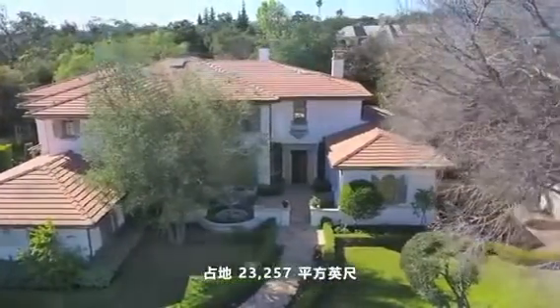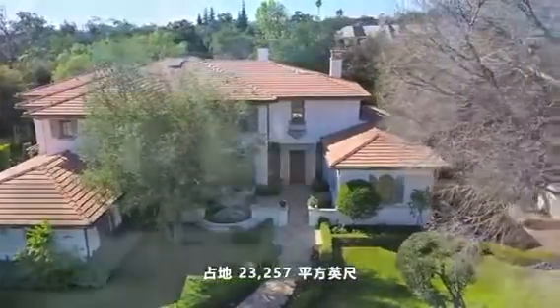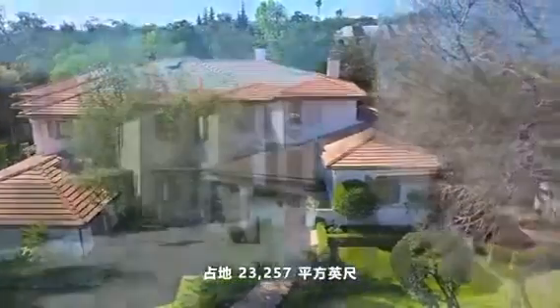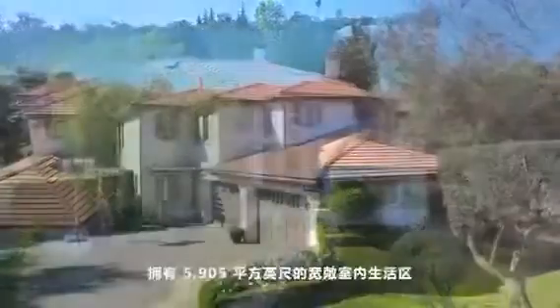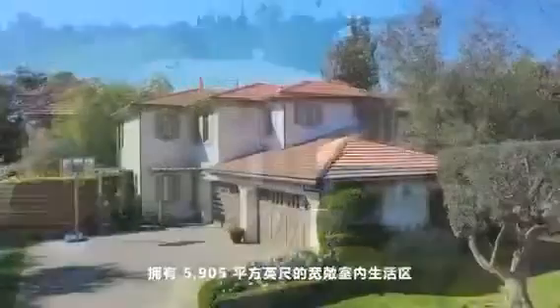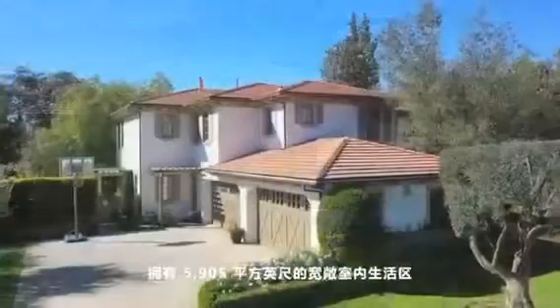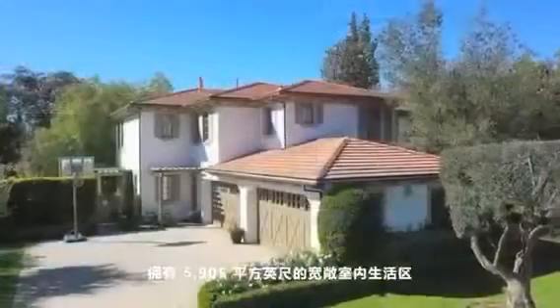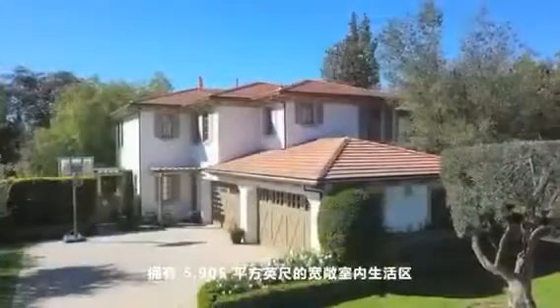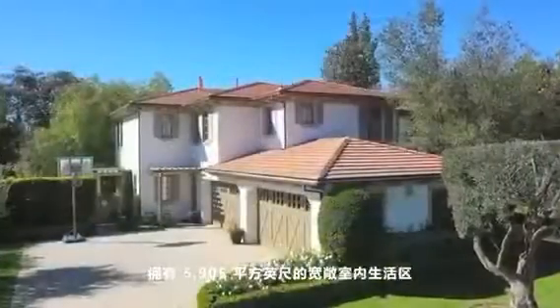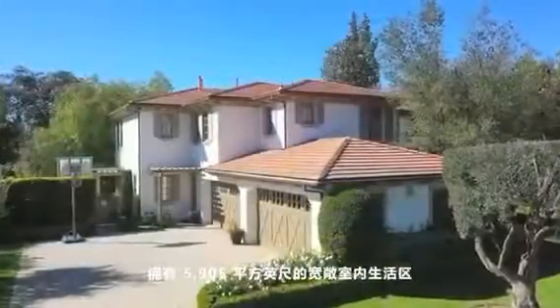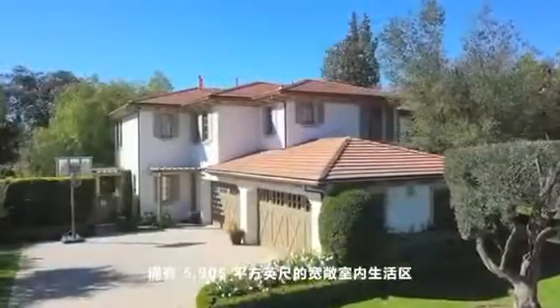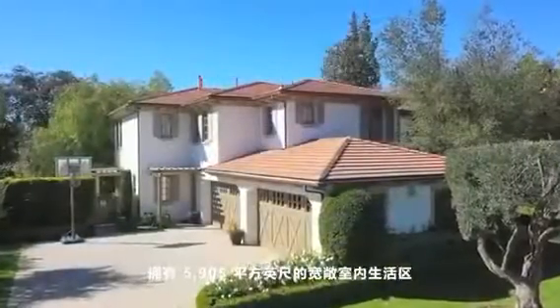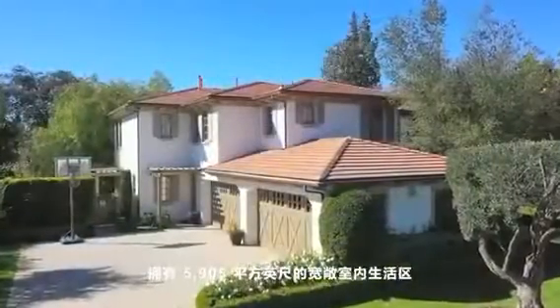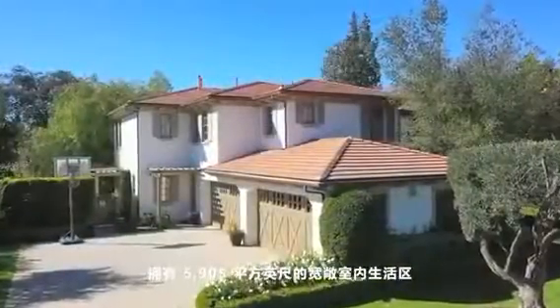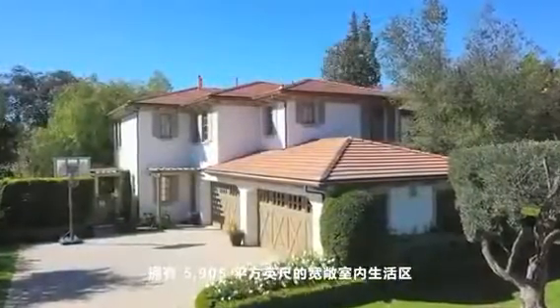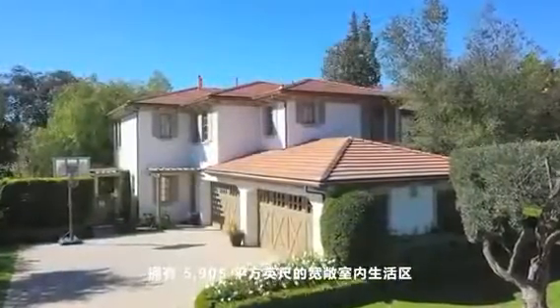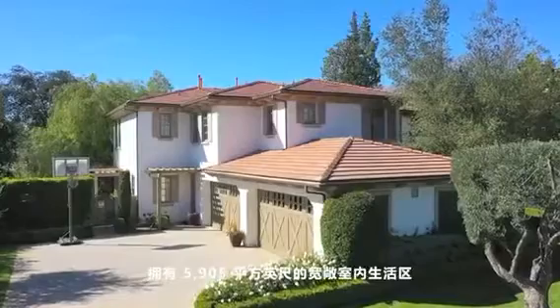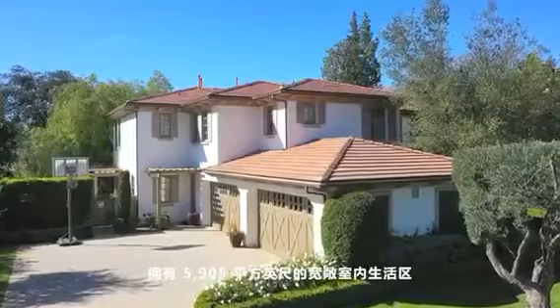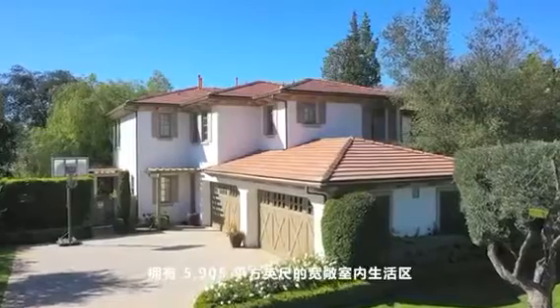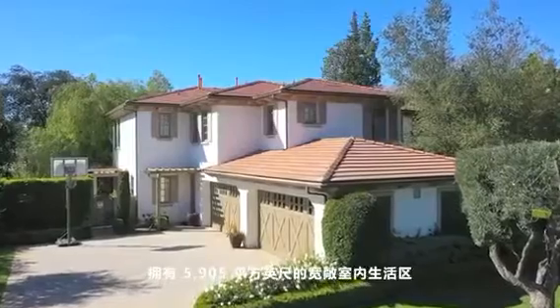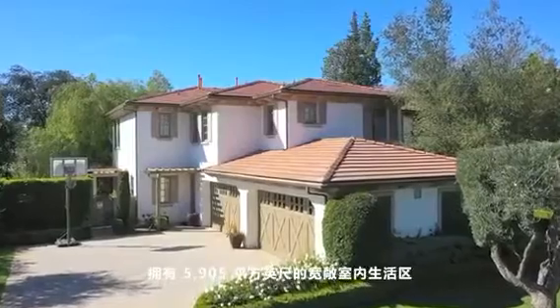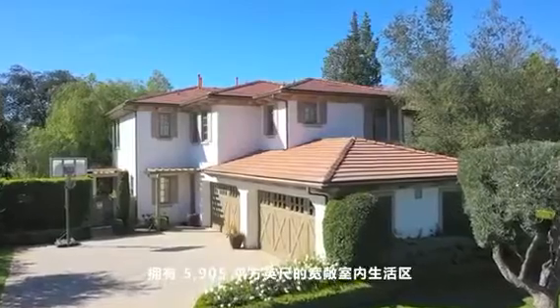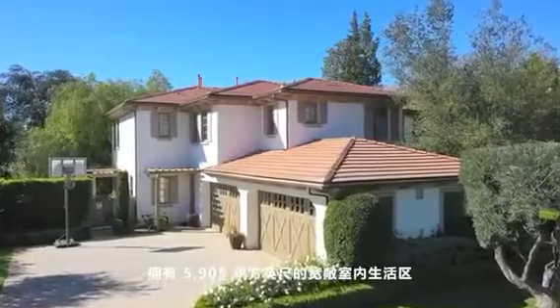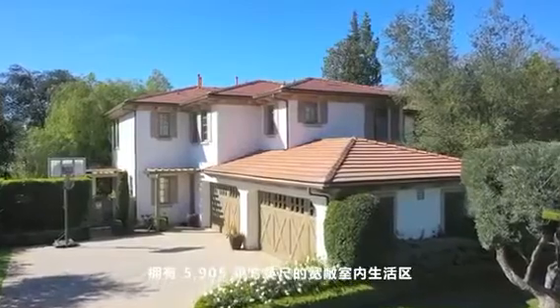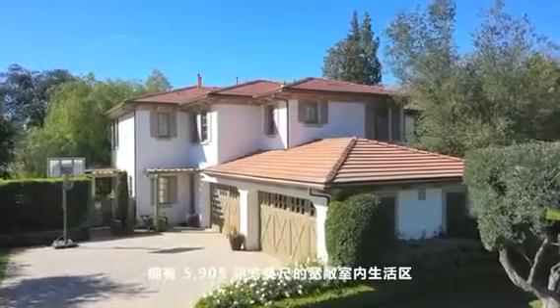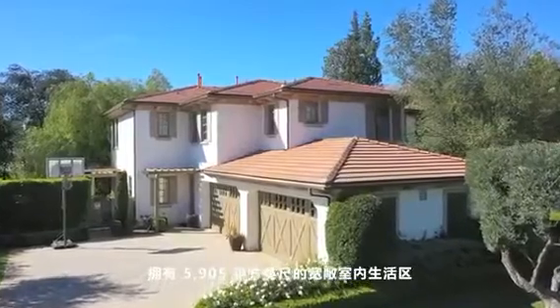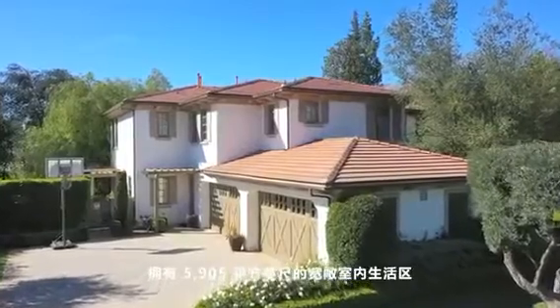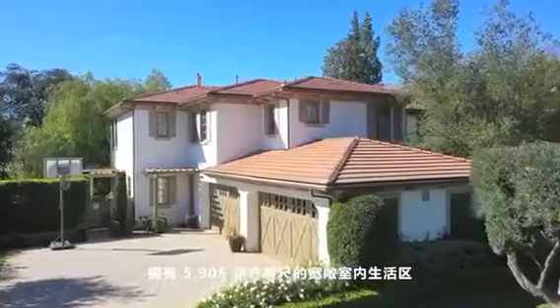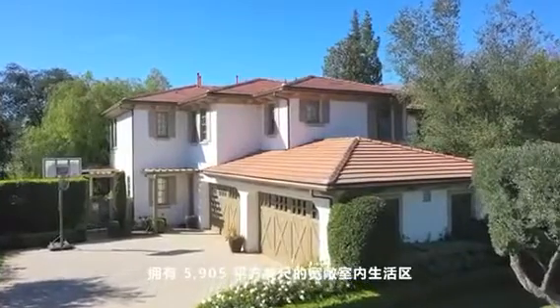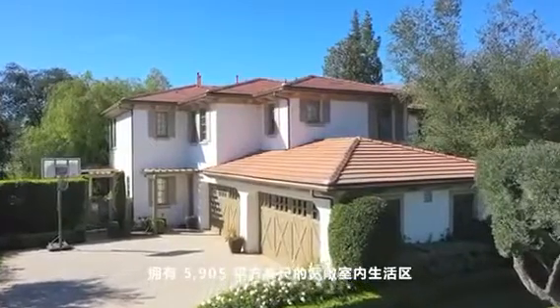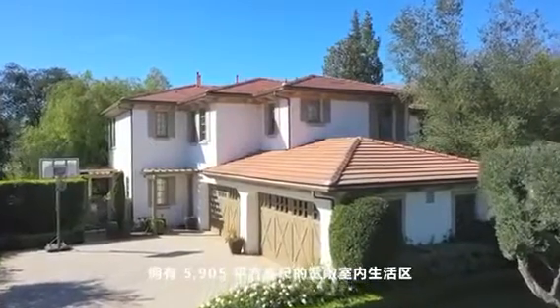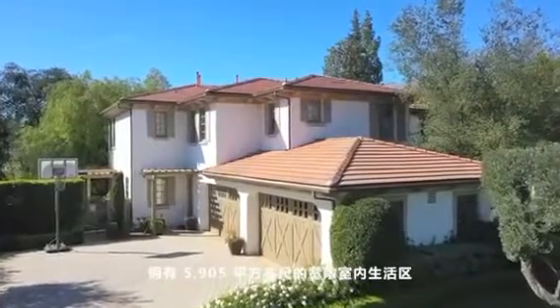Located near the end of a cul-de-sac, this lot is 23,257 square feet with a generous indoor living area of 5,905 square feet.